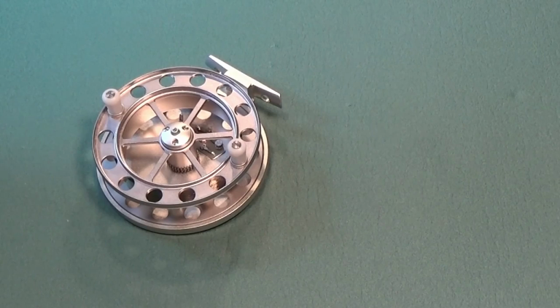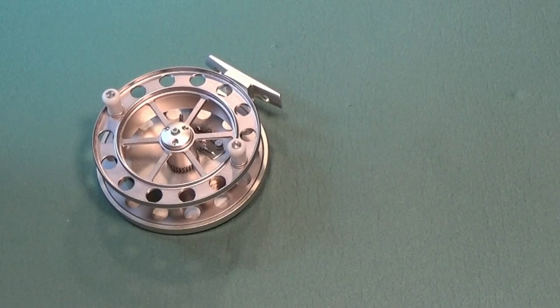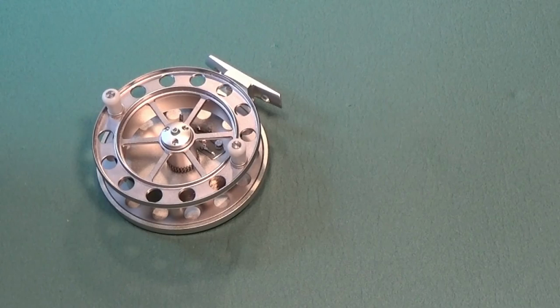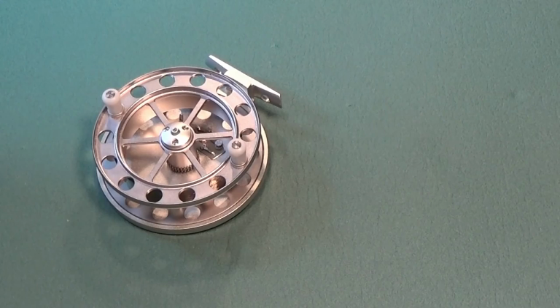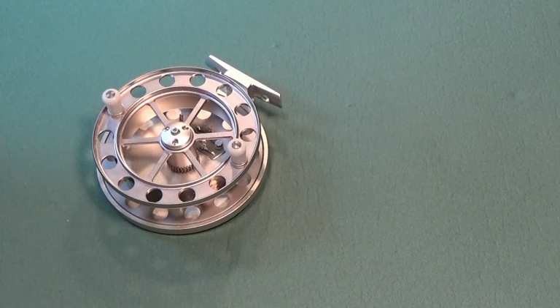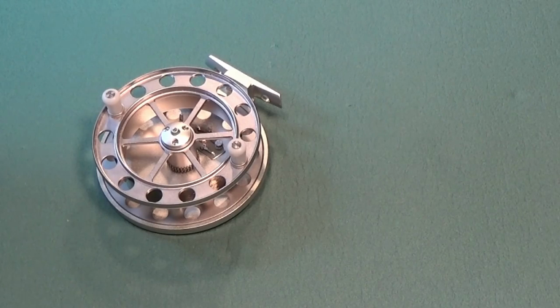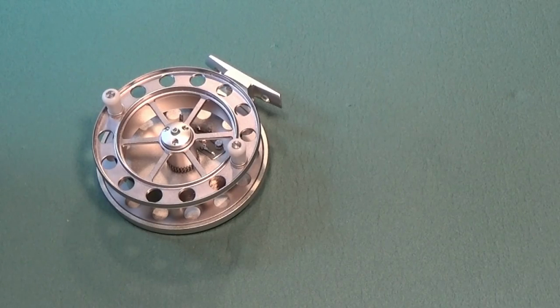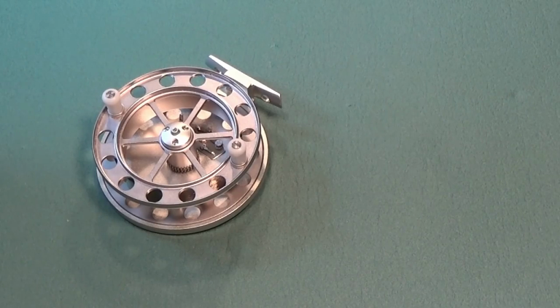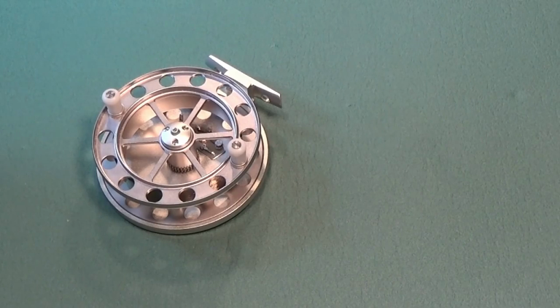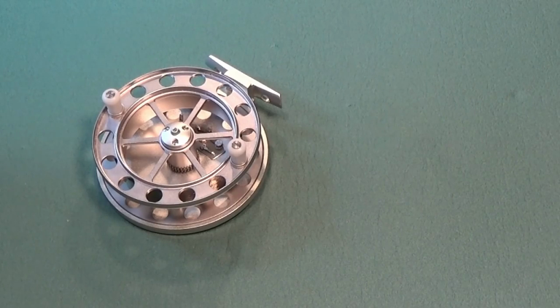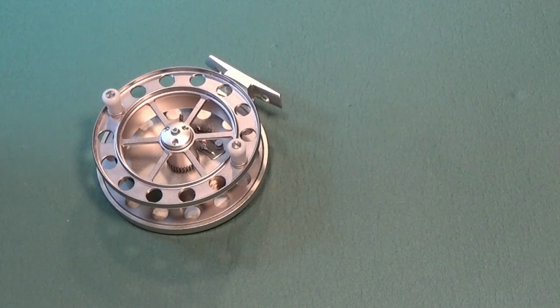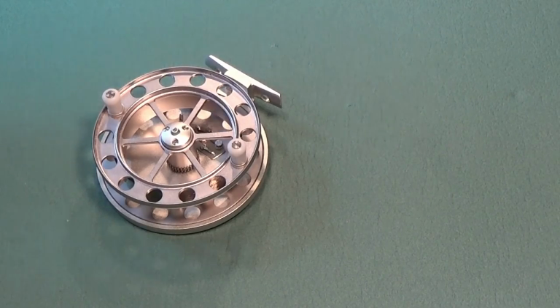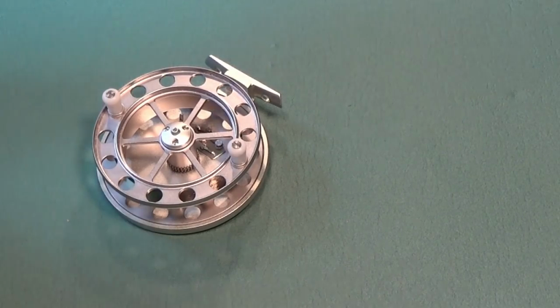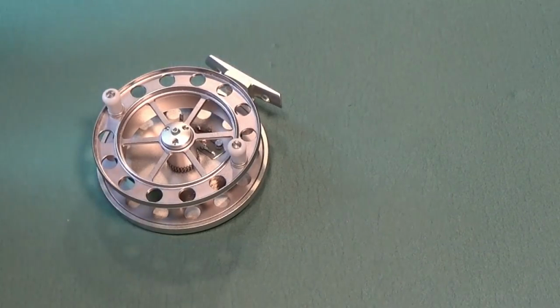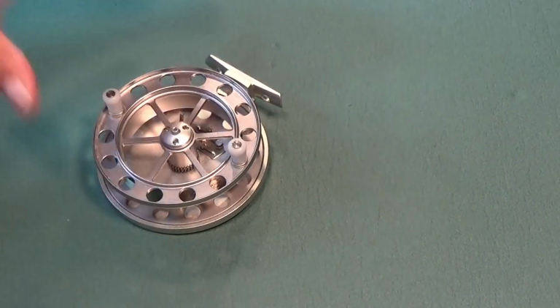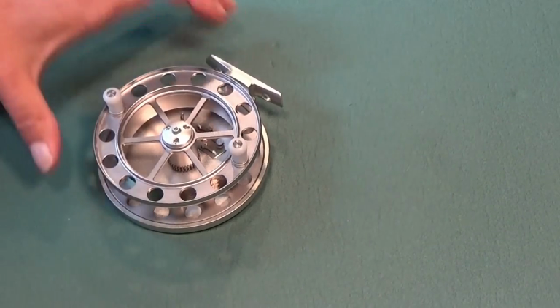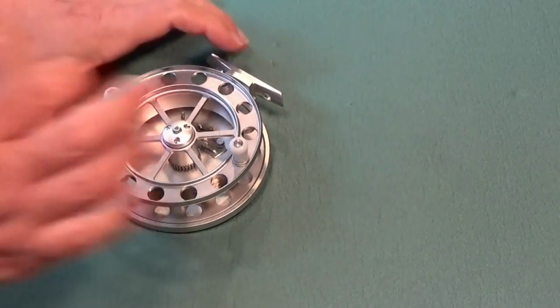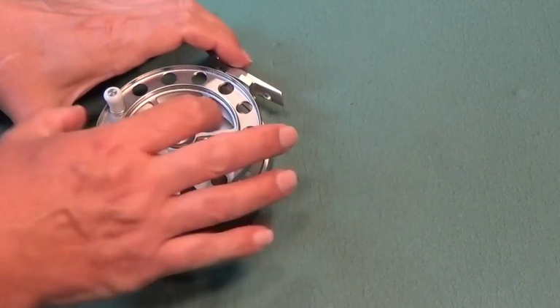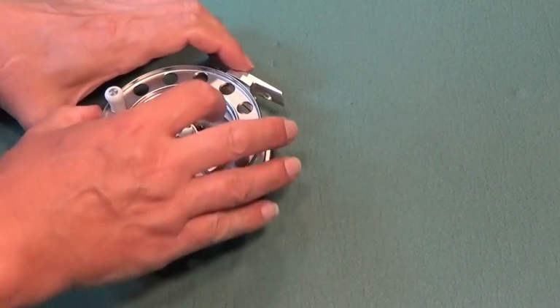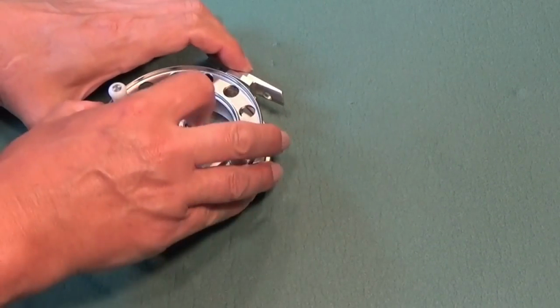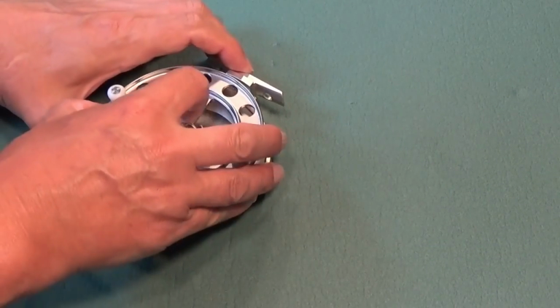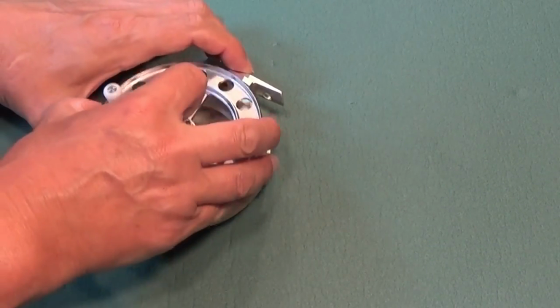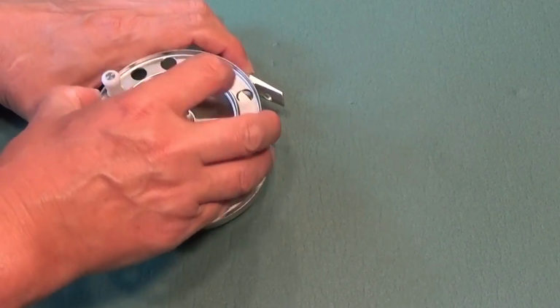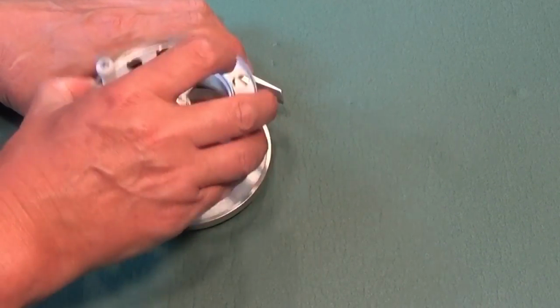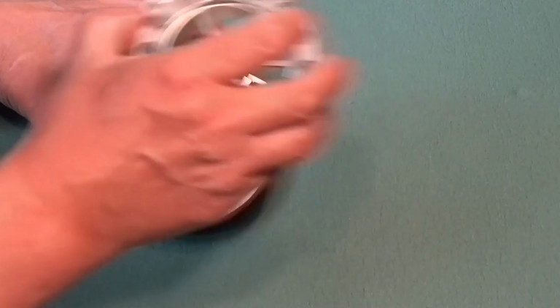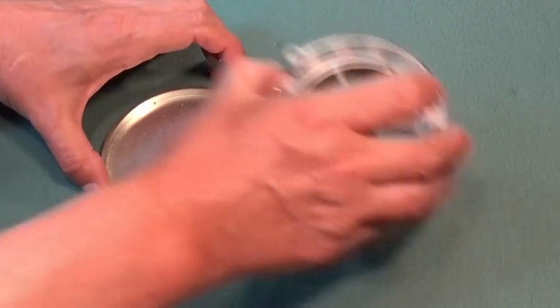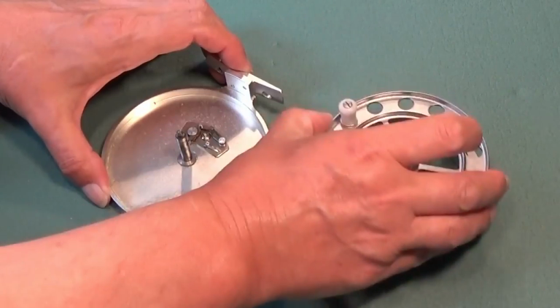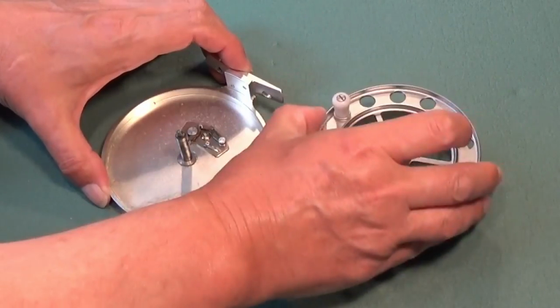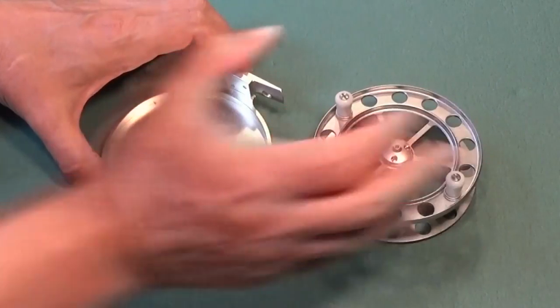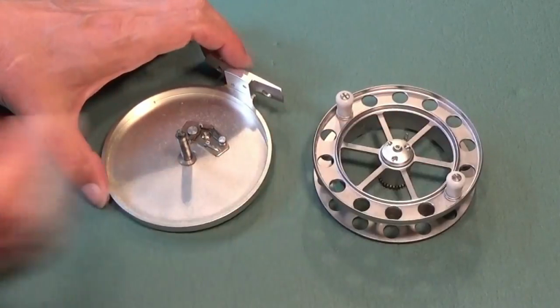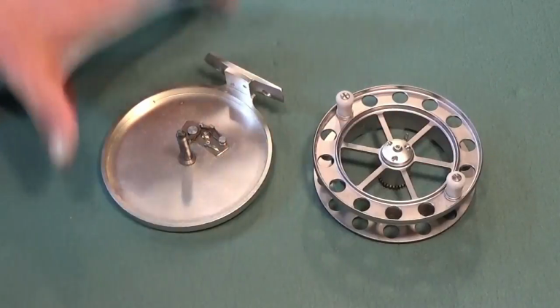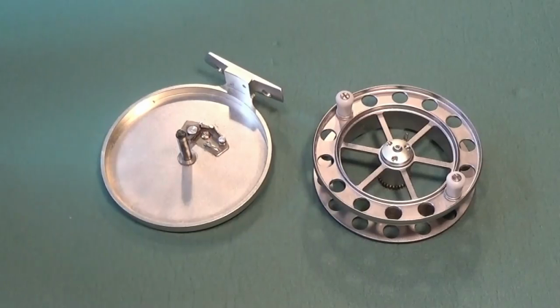On either type of reel, the spool can be removed by releasing a catch and lifting the spool off.